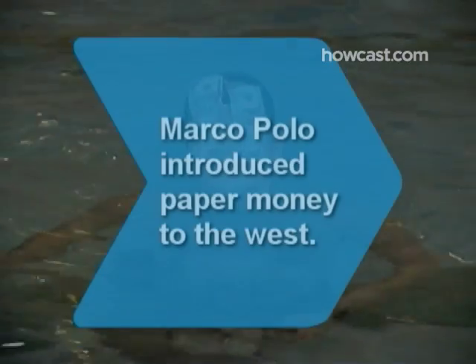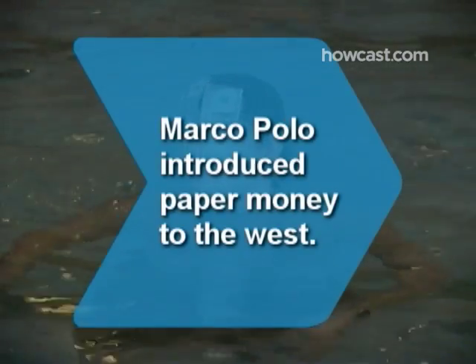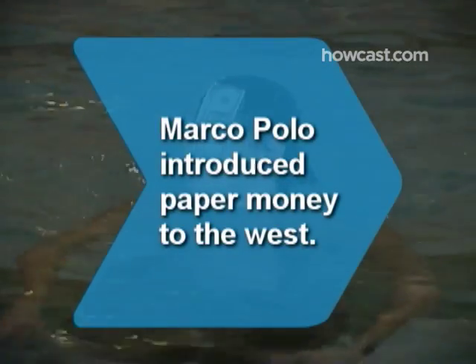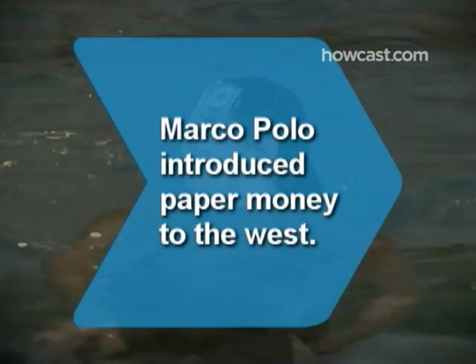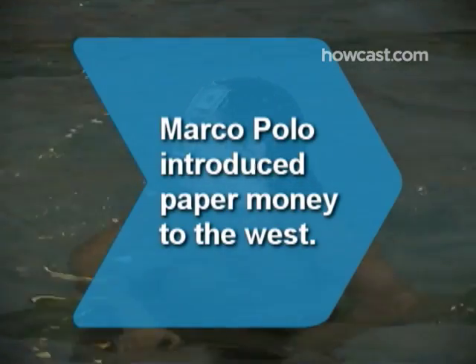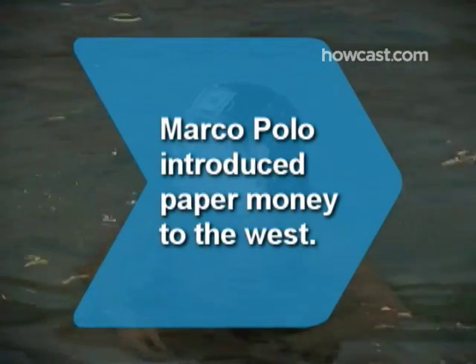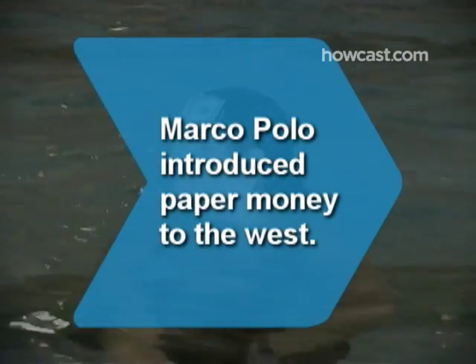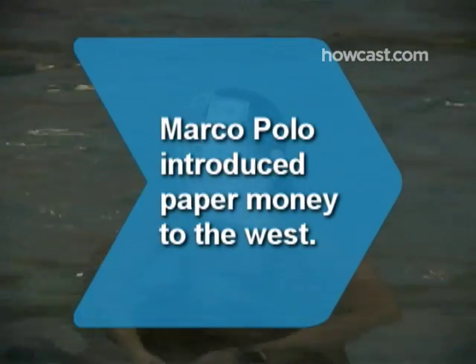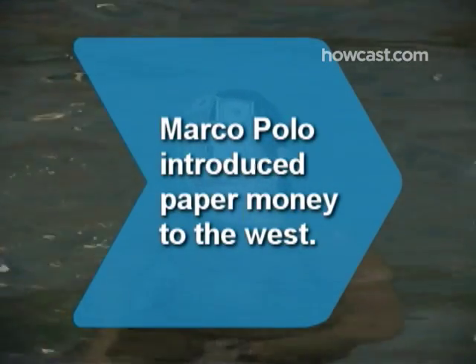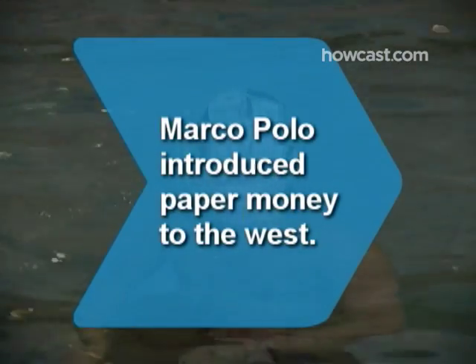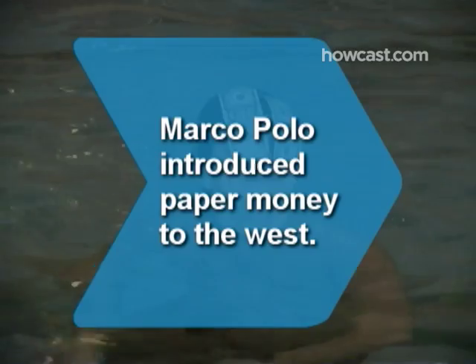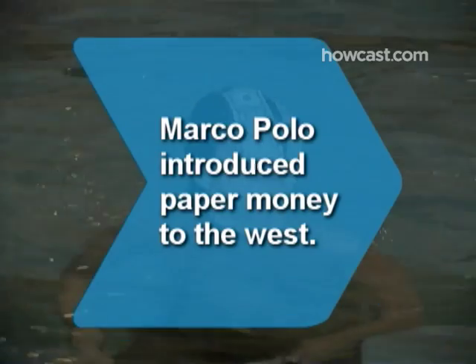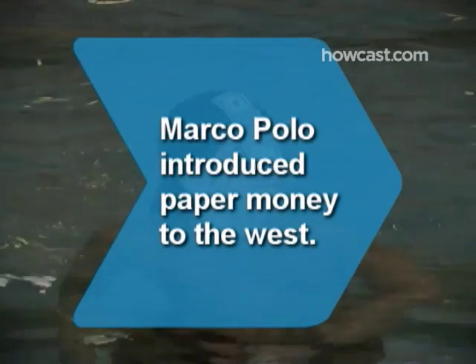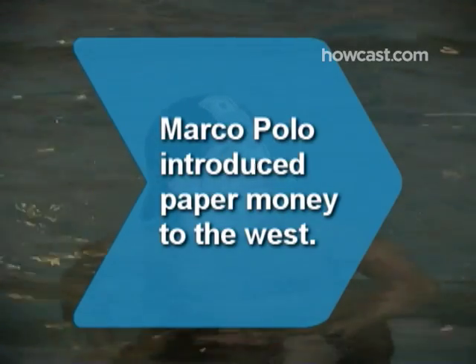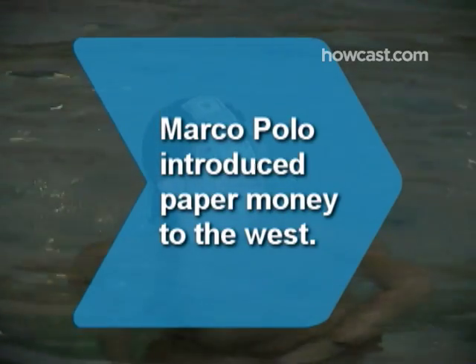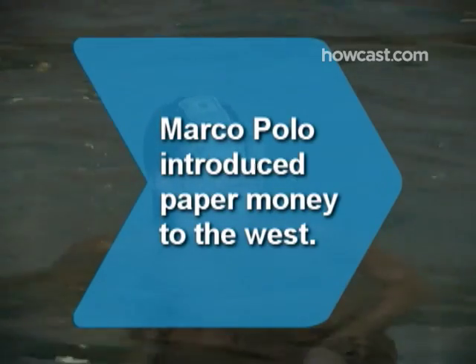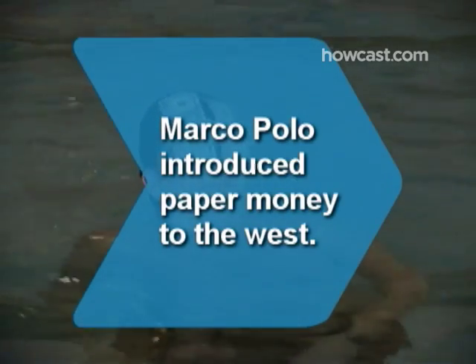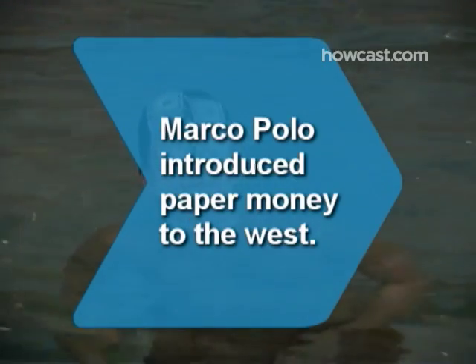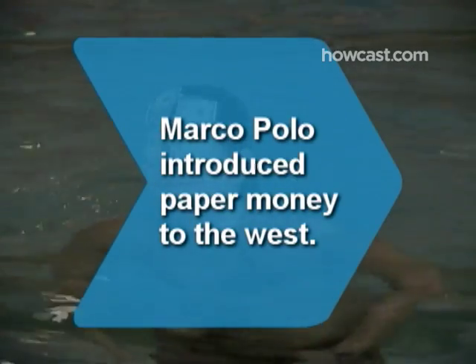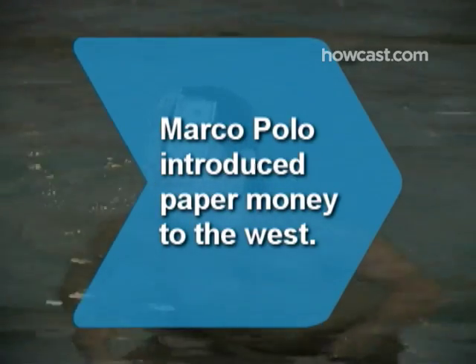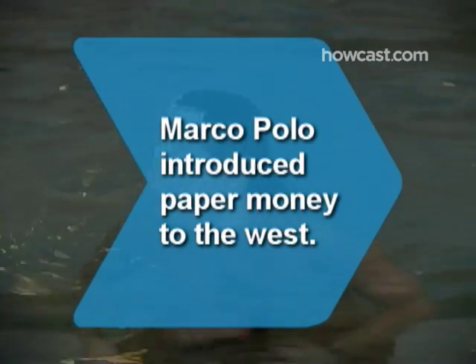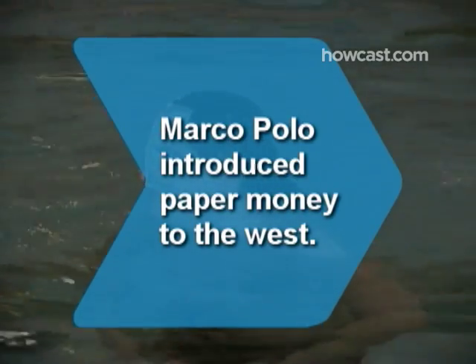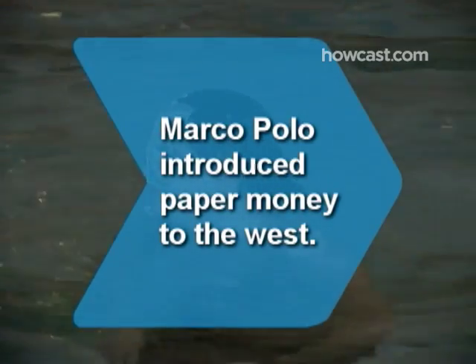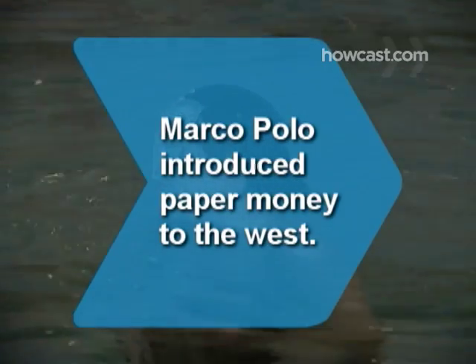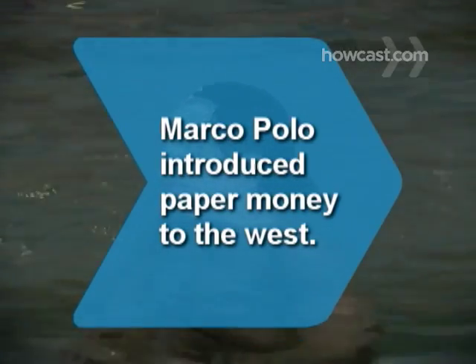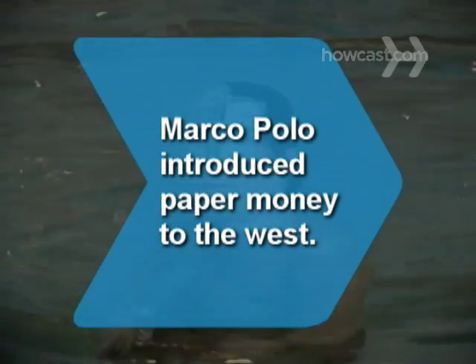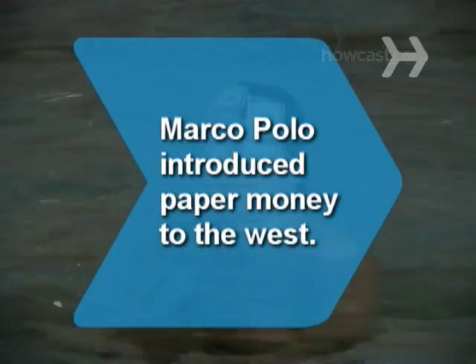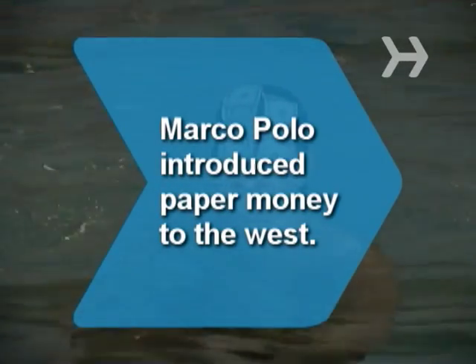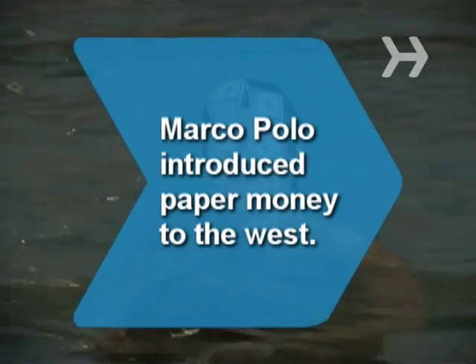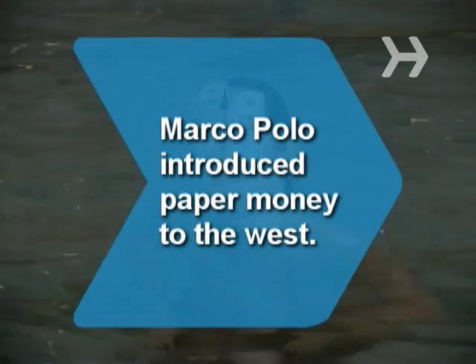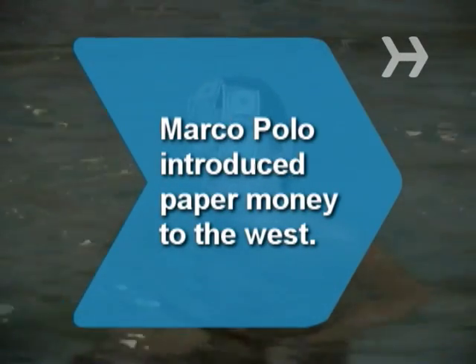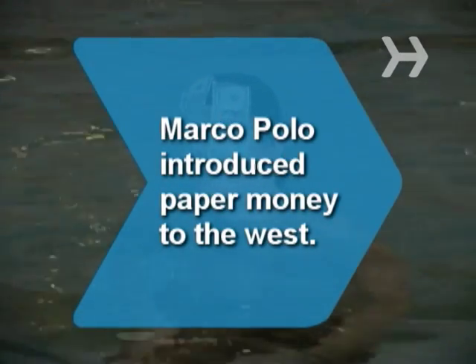Did you know Marco Polo's account of his travels in China introduced the concept of paper money to the West?